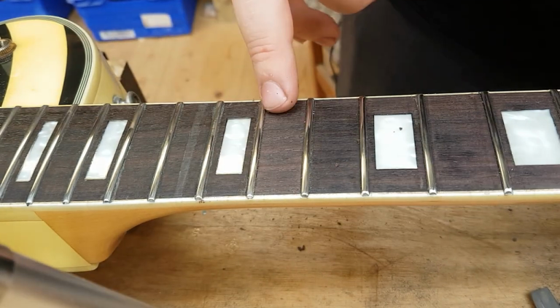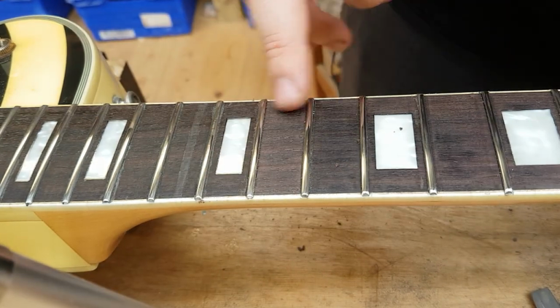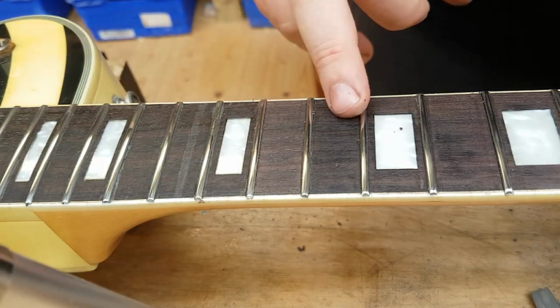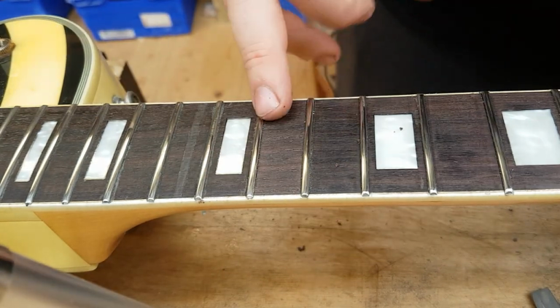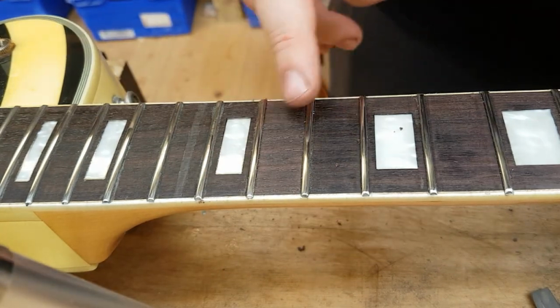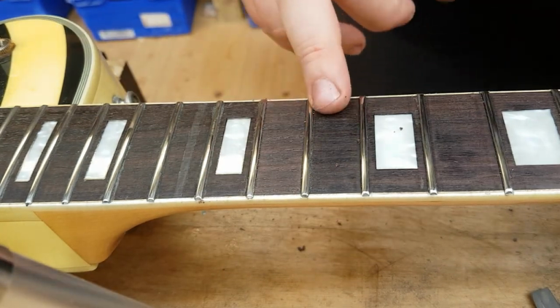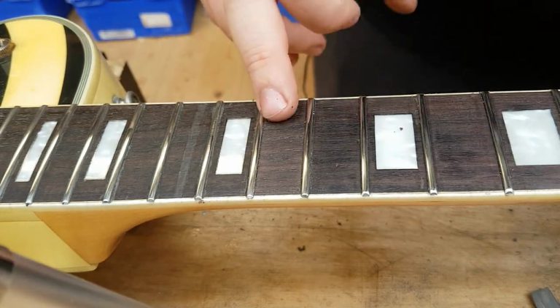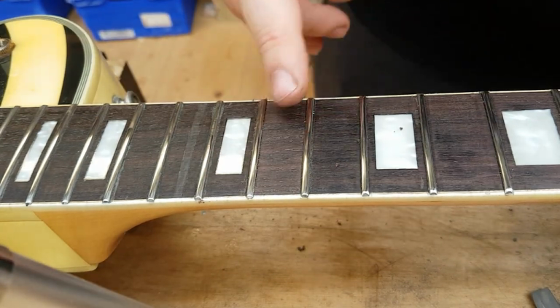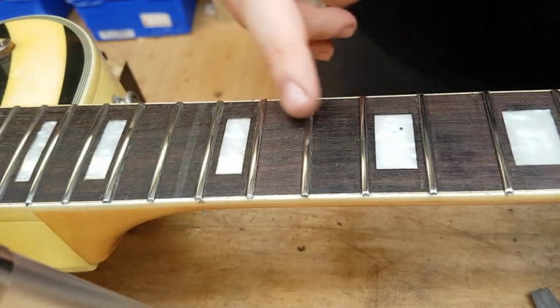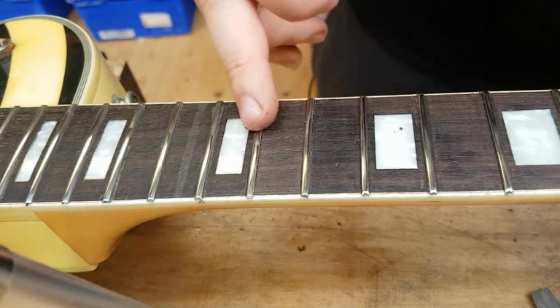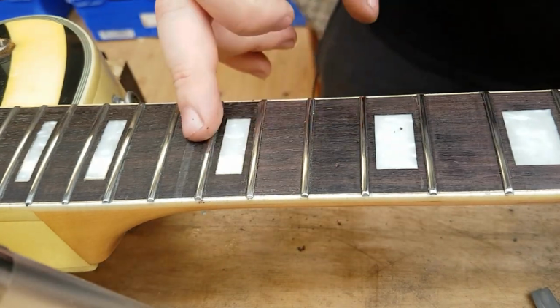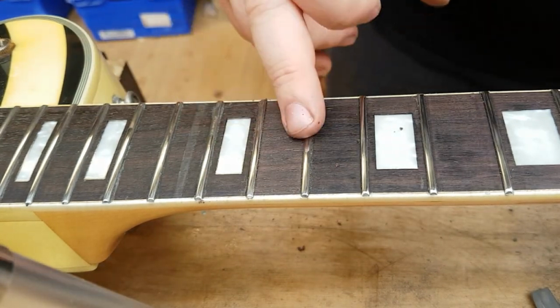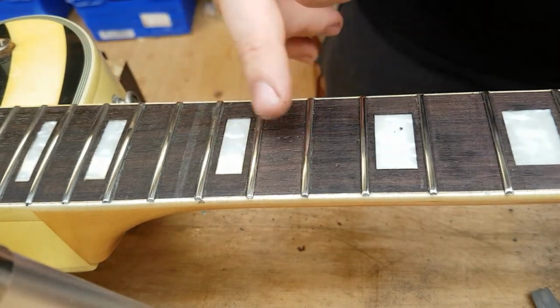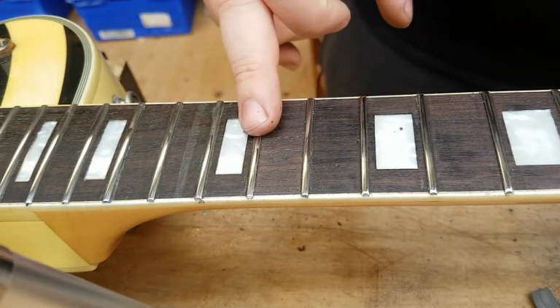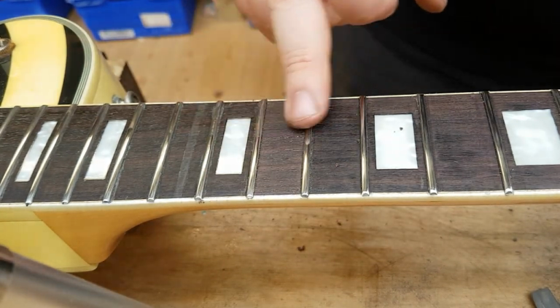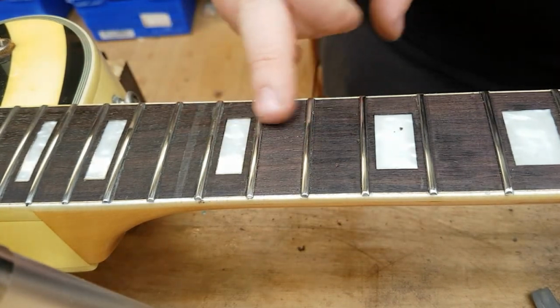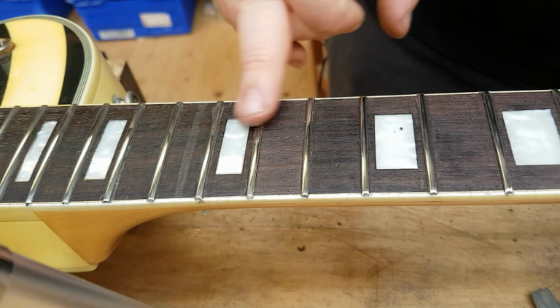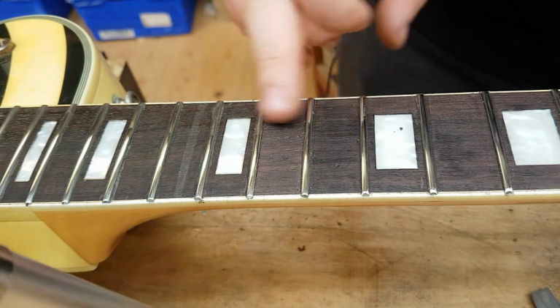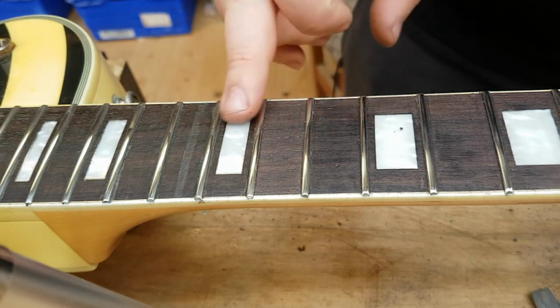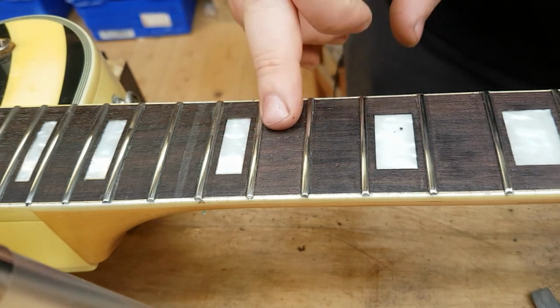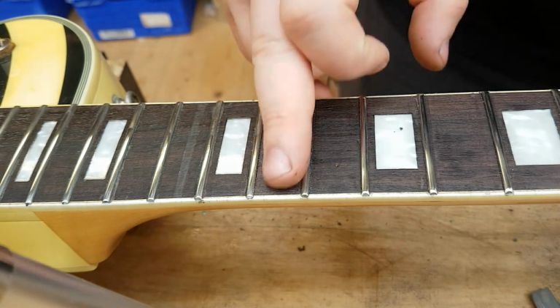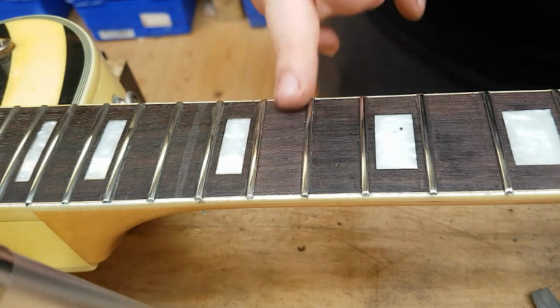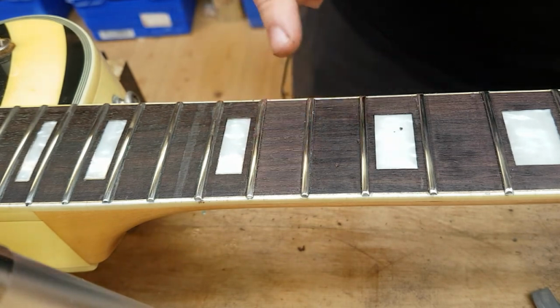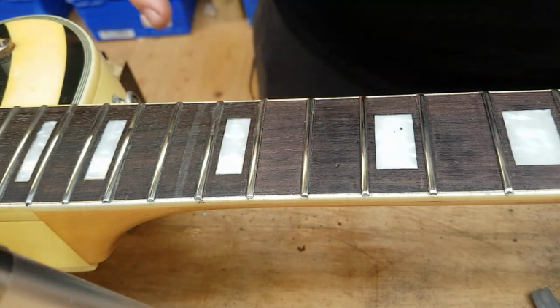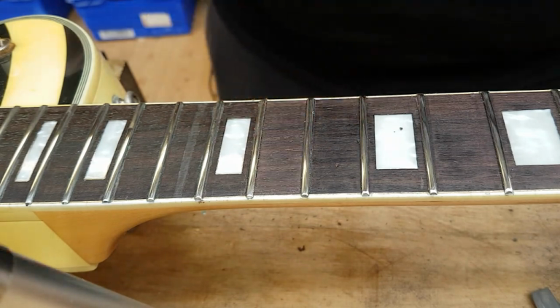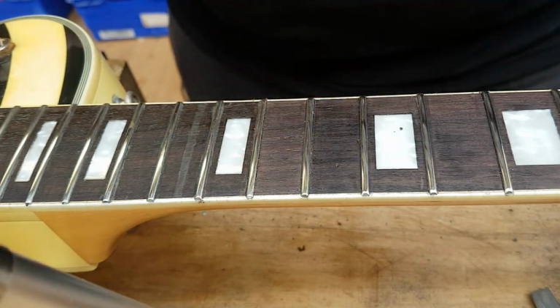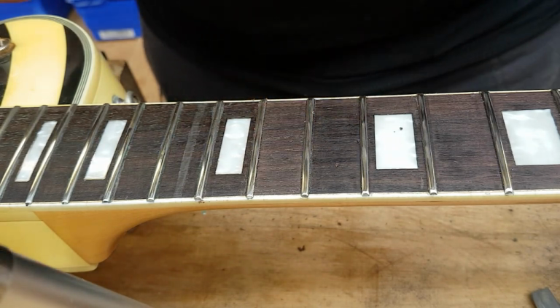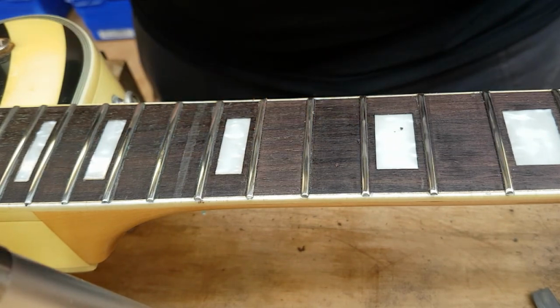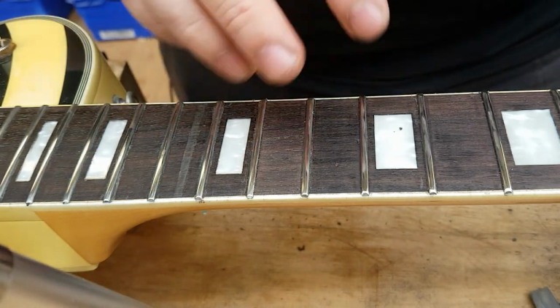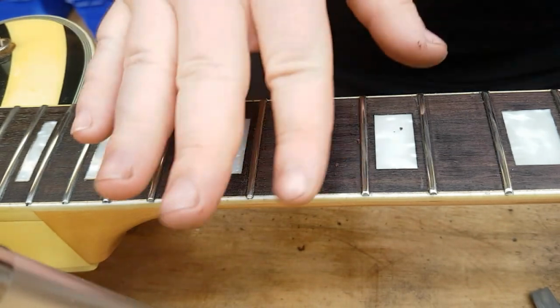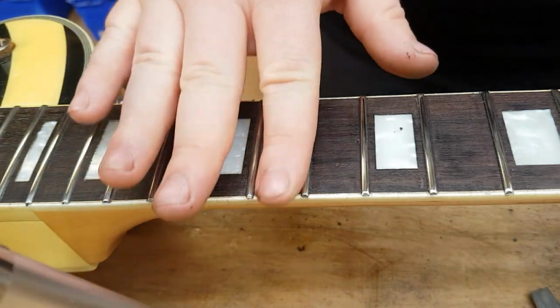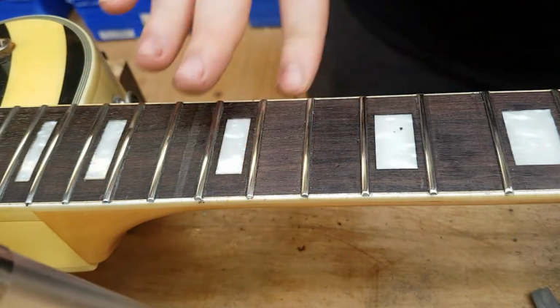So you can see the difference between those three frets at the moment — the middle one obviously being the one we just did.